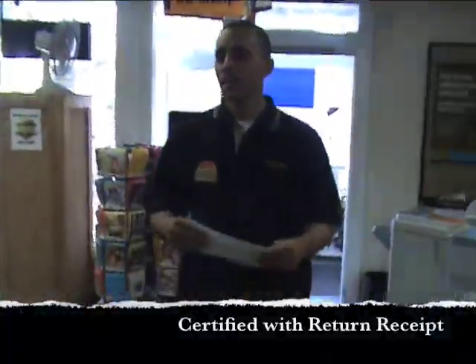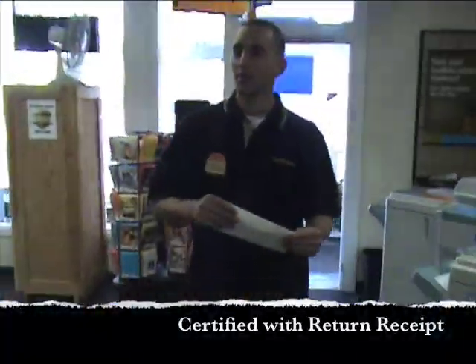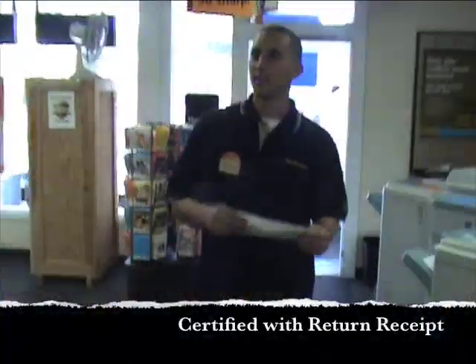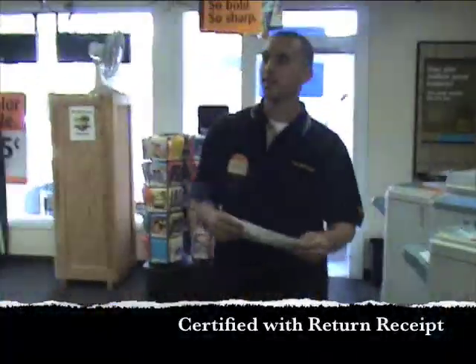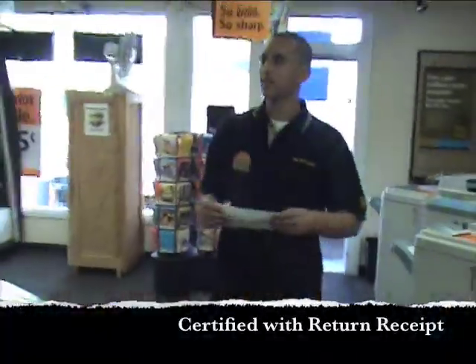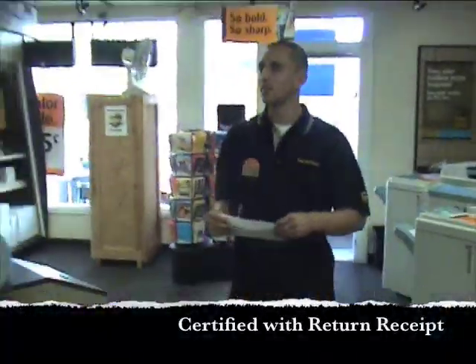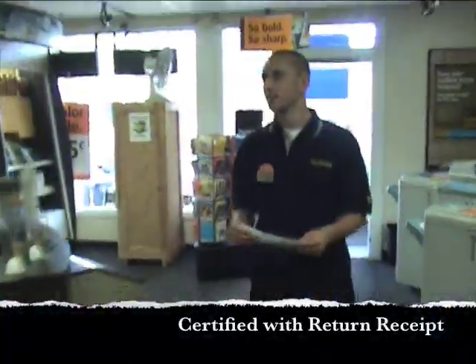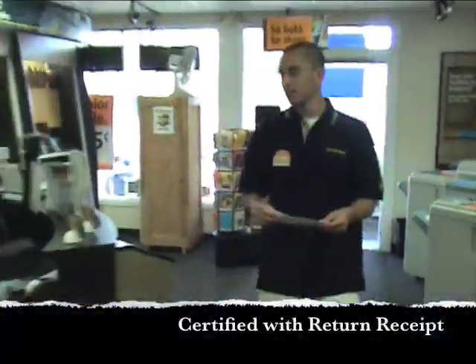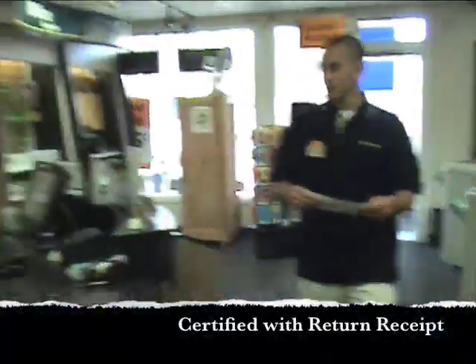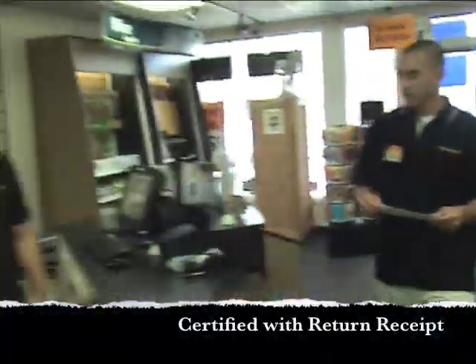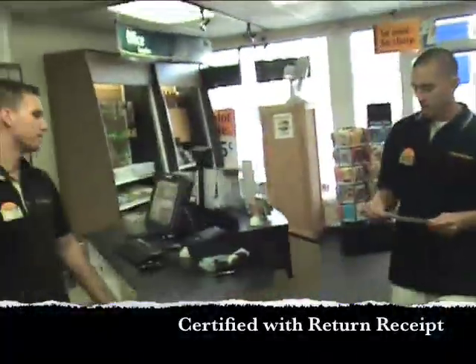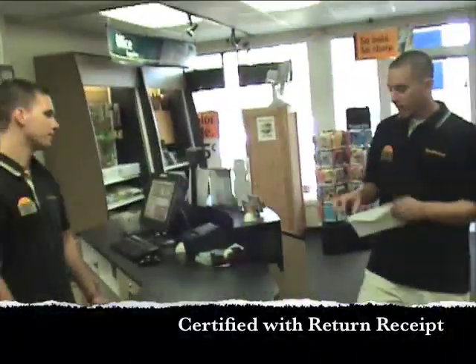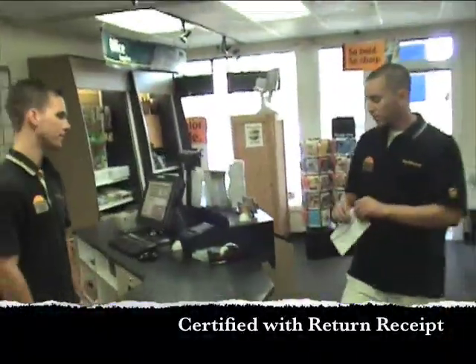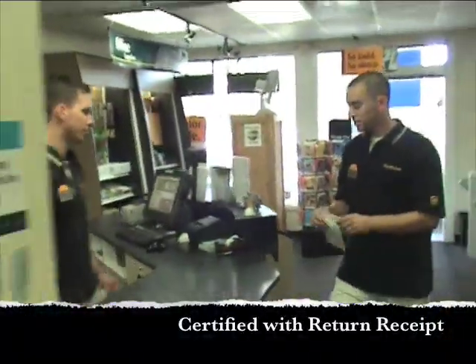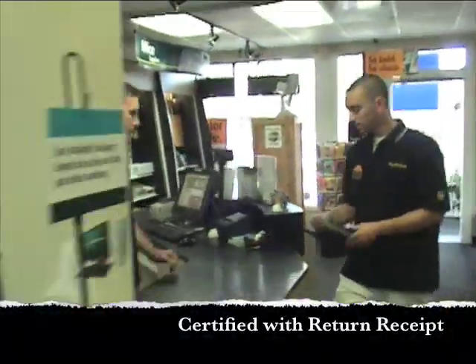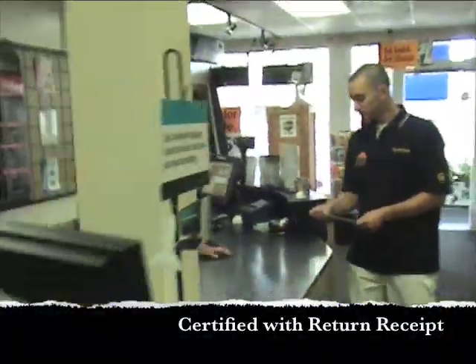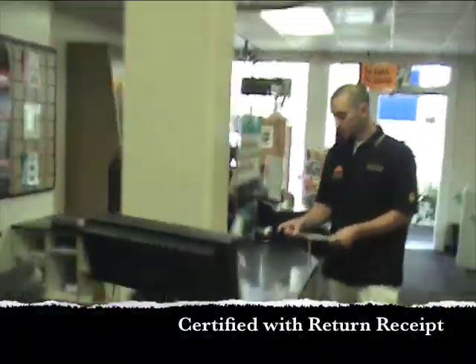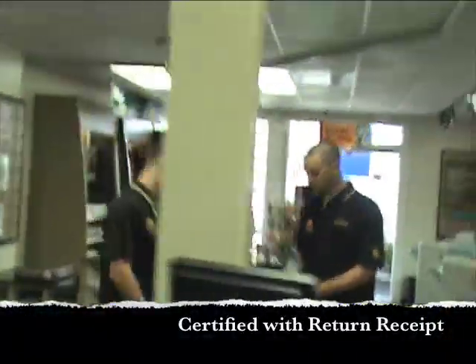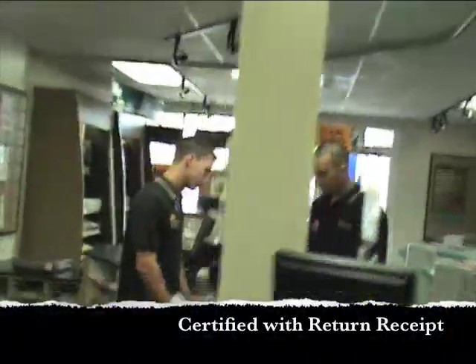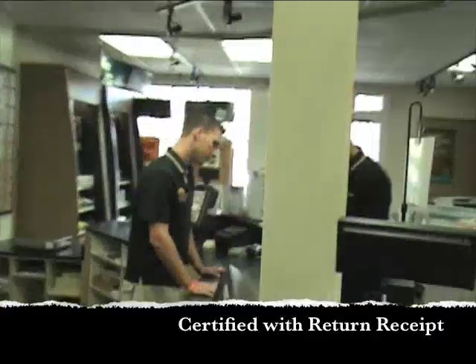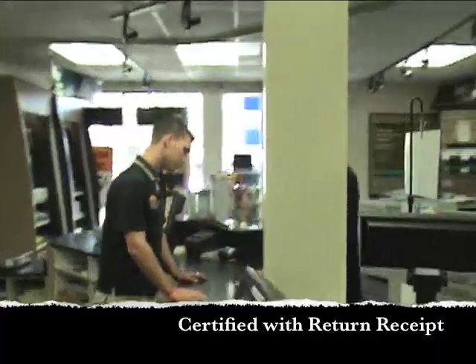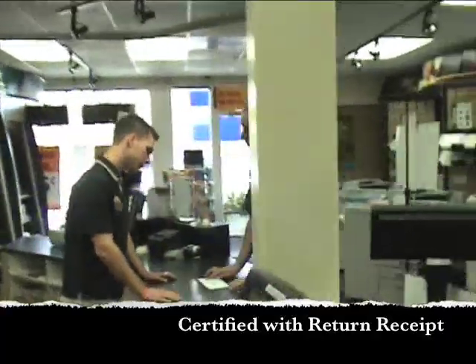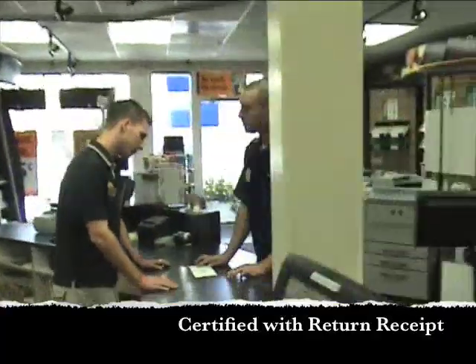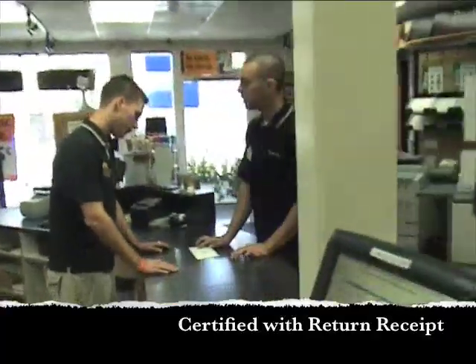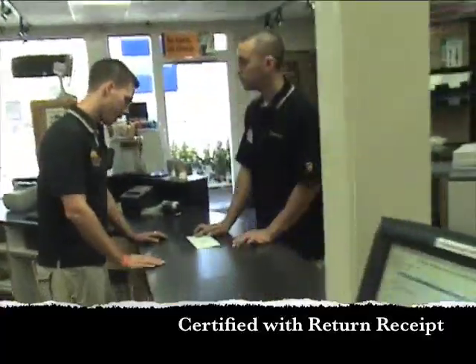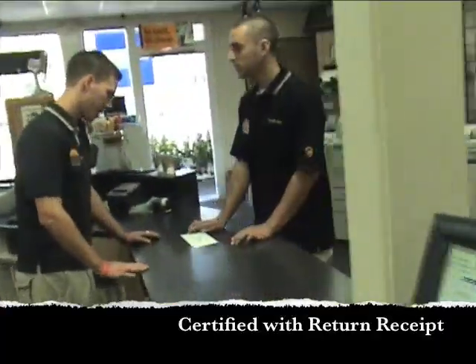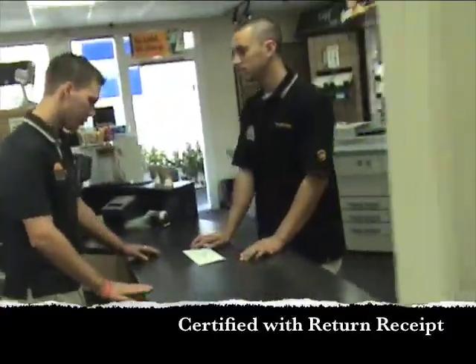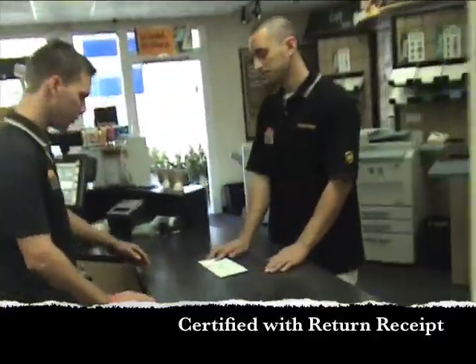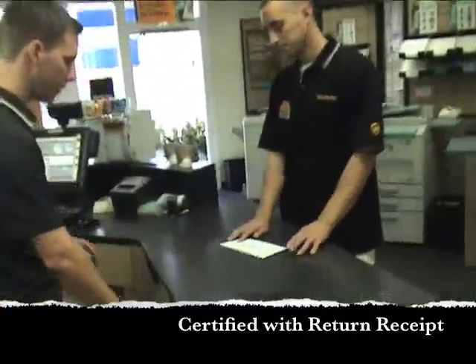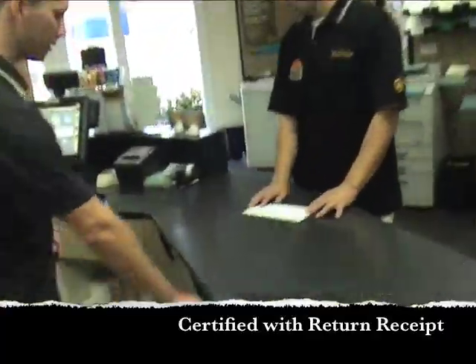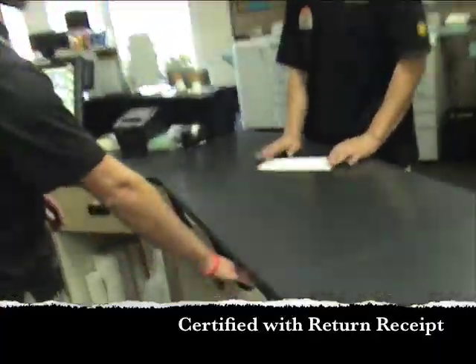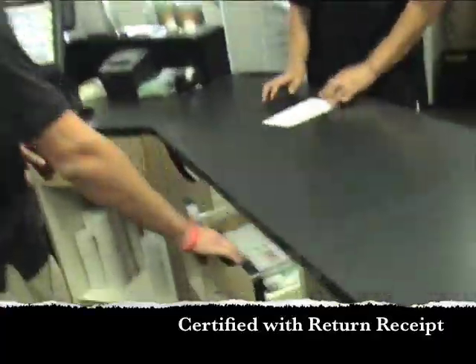Good afternoon, sir. What can I do for you? I need to send this certified return receipt, please. Absolutely, we can do that.